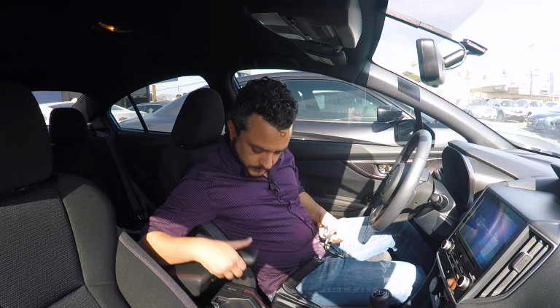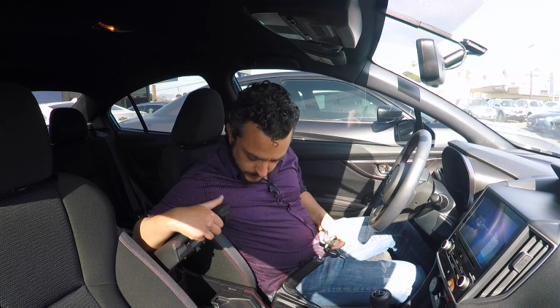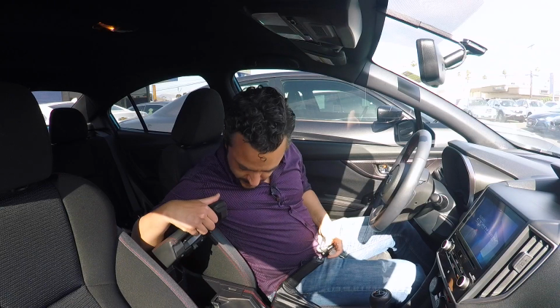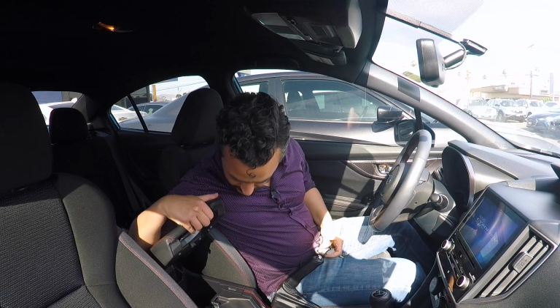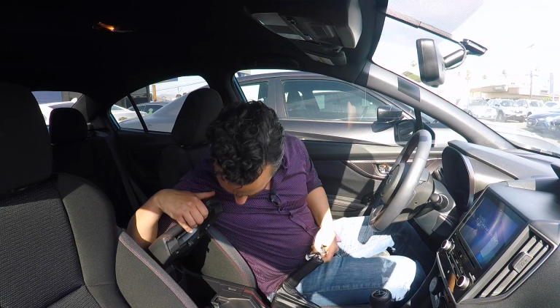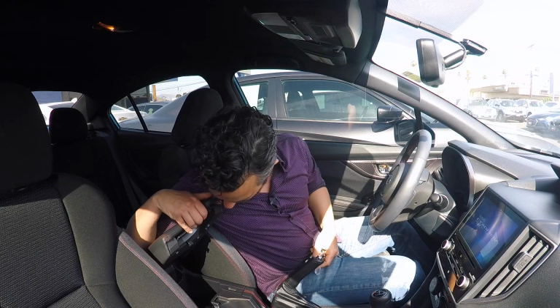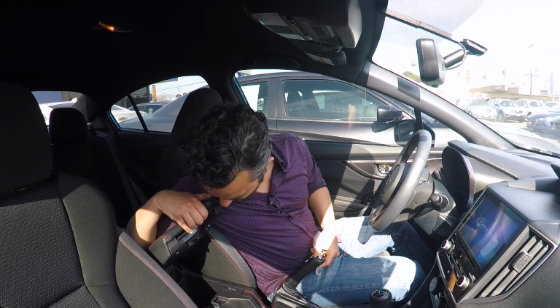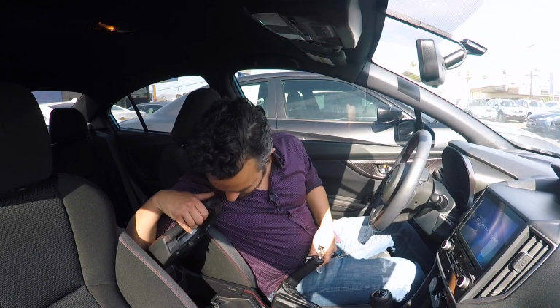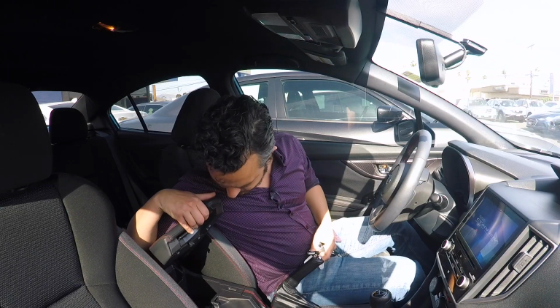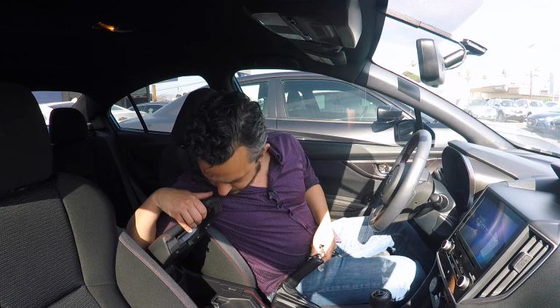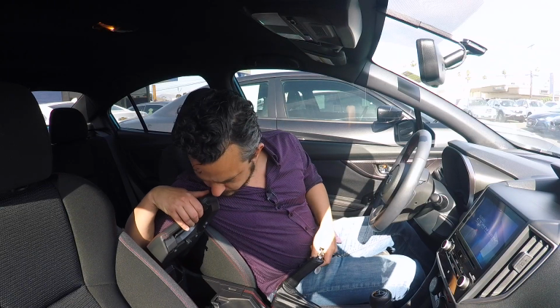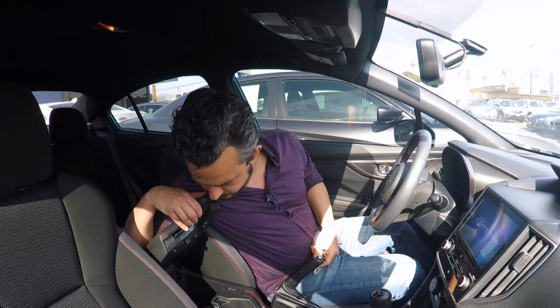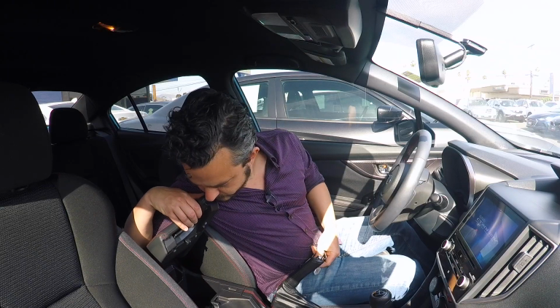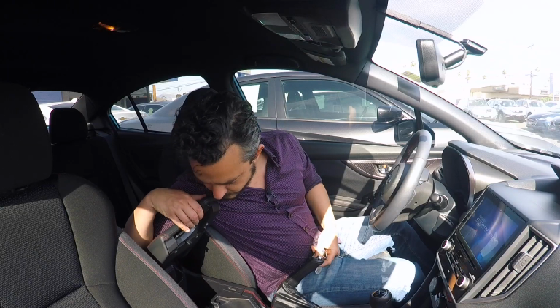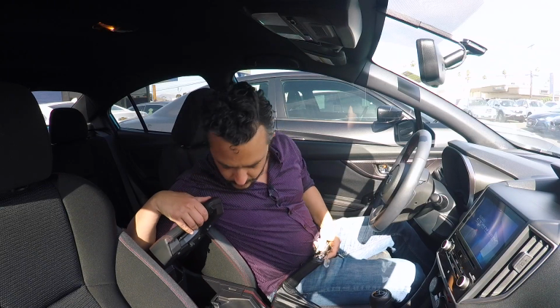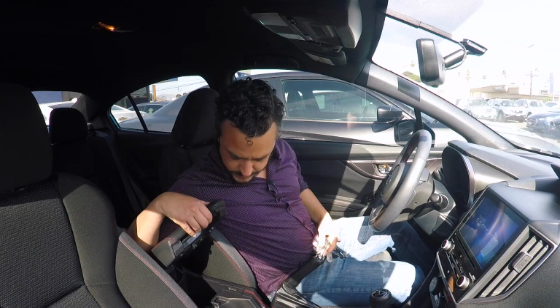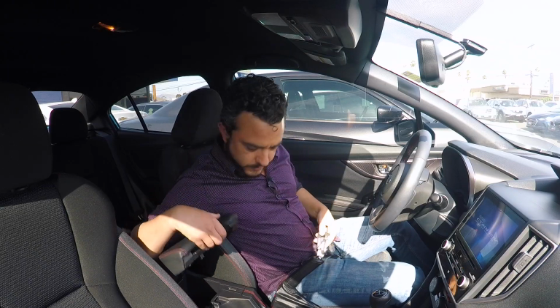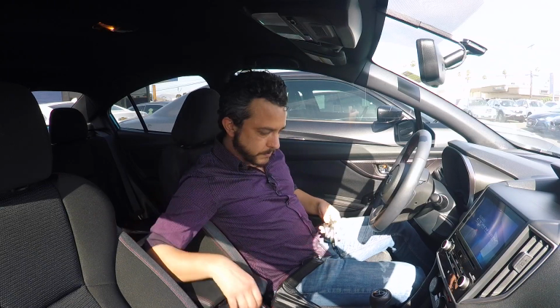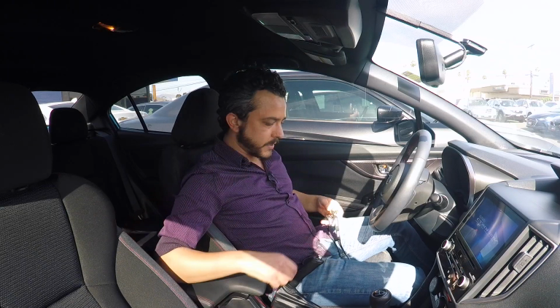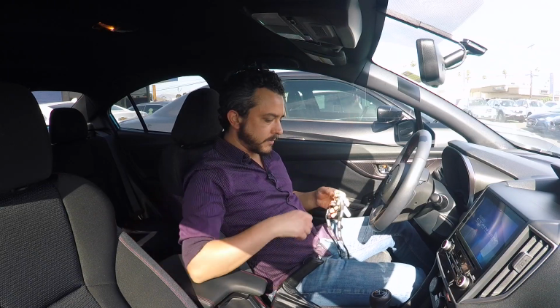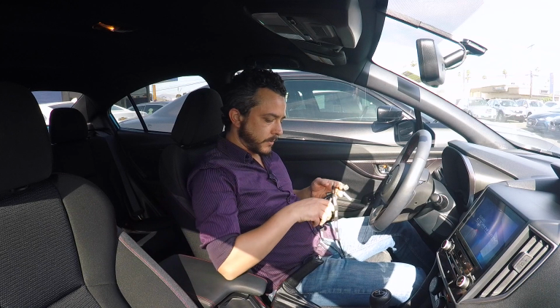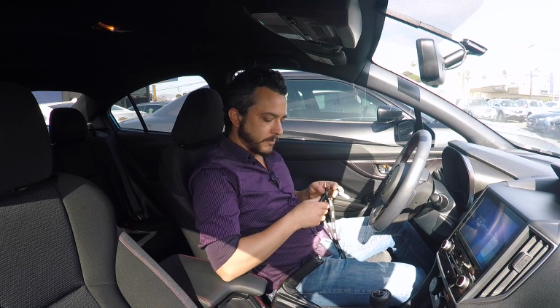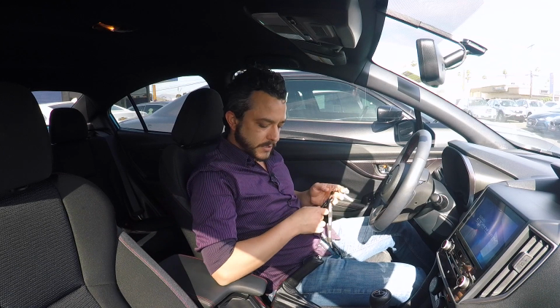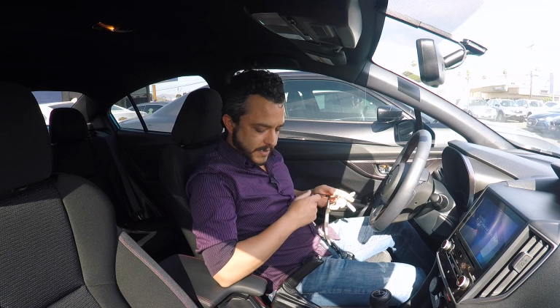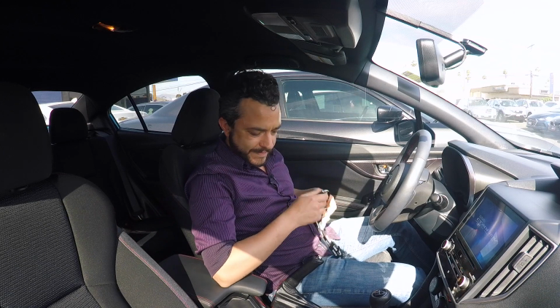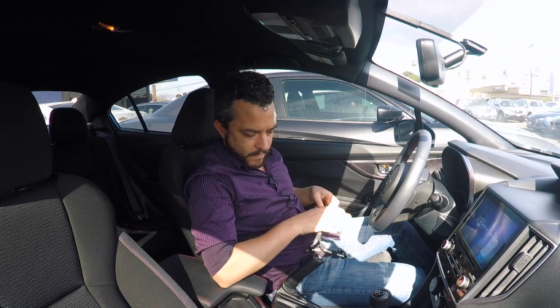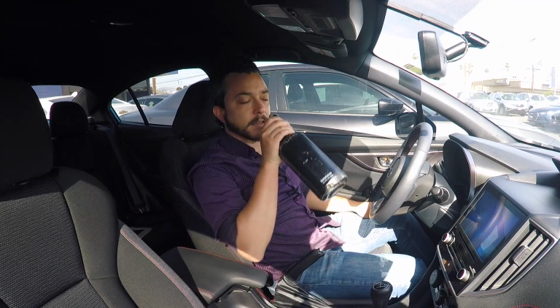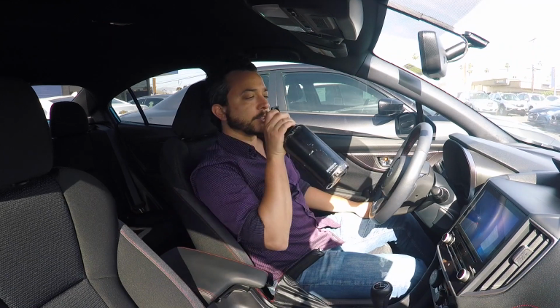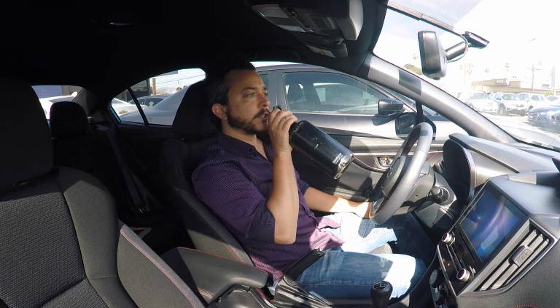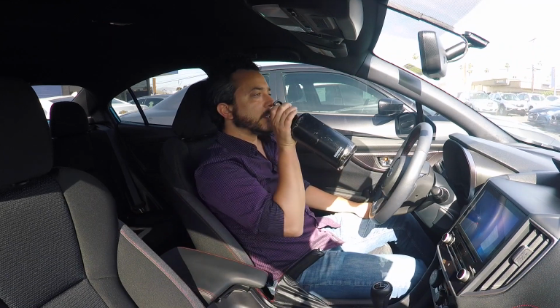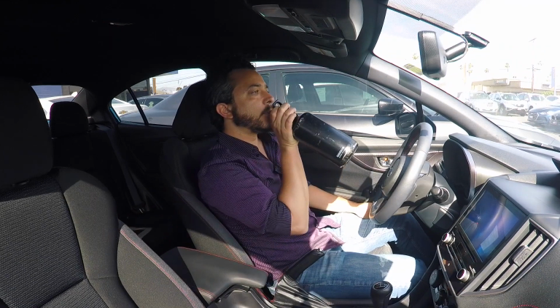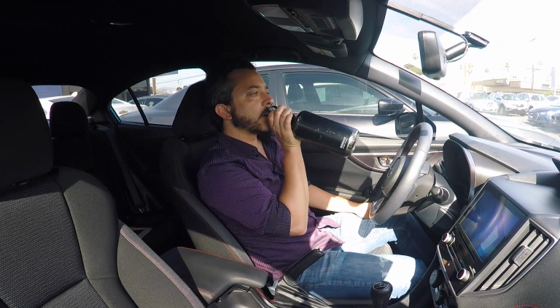What do we got in here? Aux, USB, 12-volt socket — take a little sip of water.